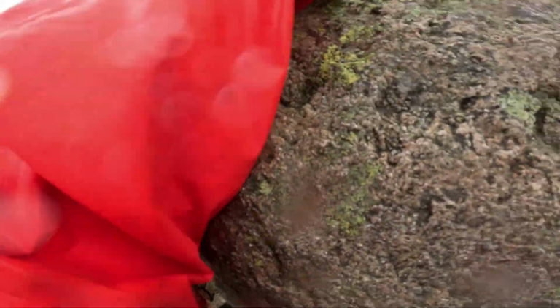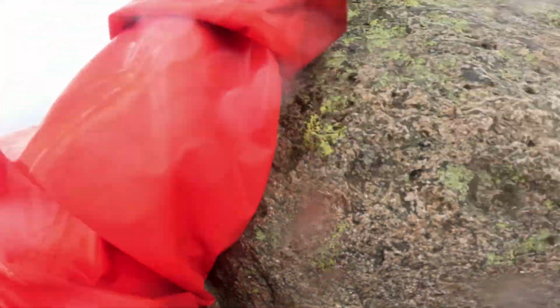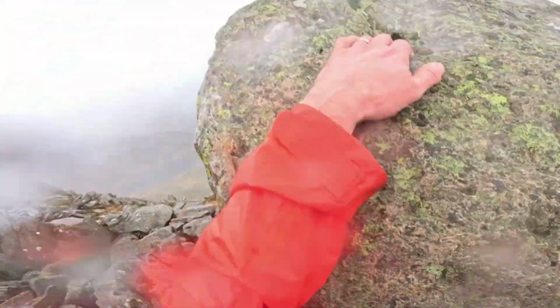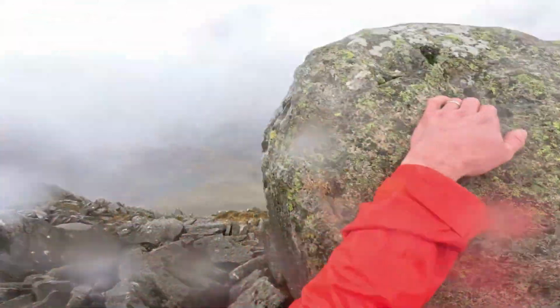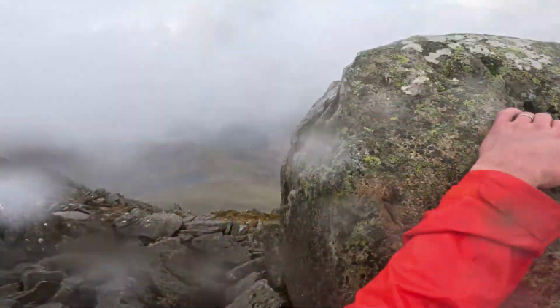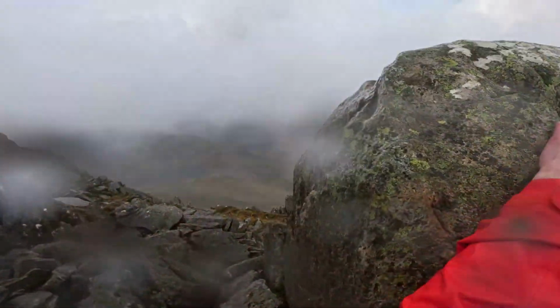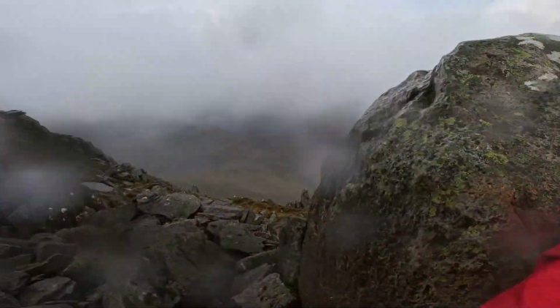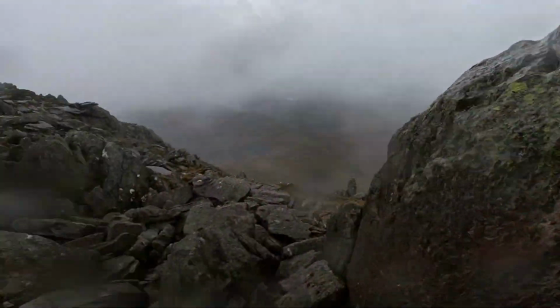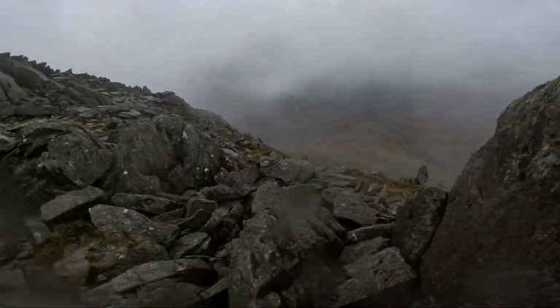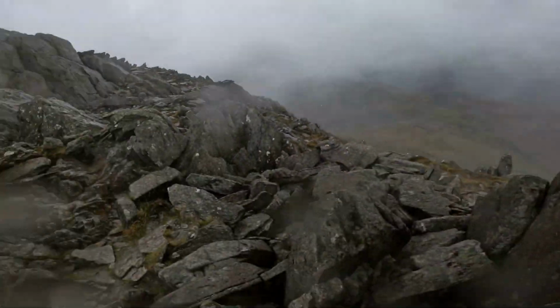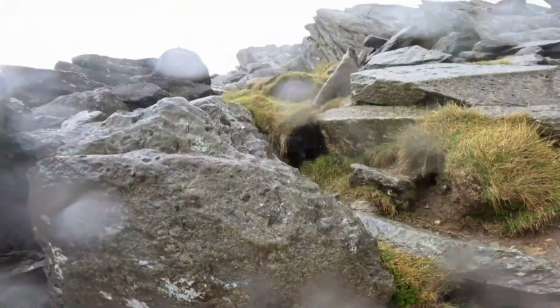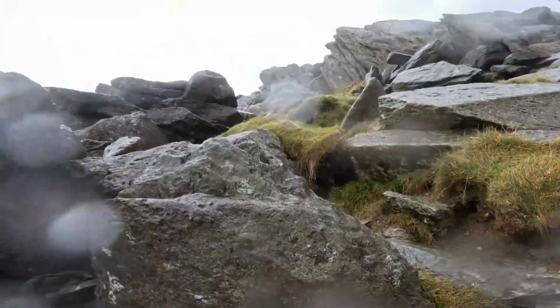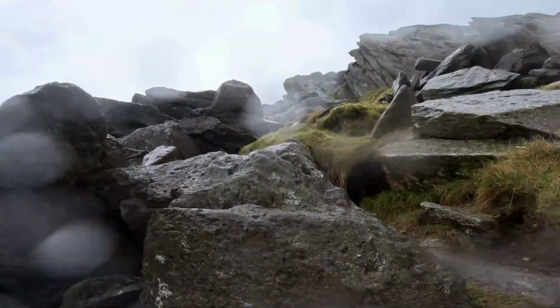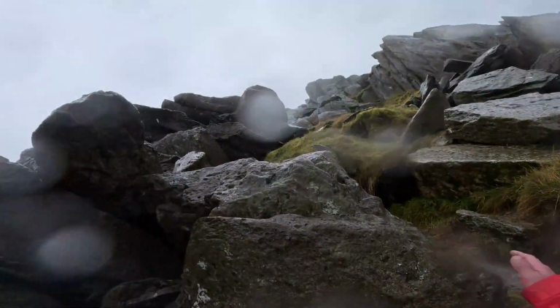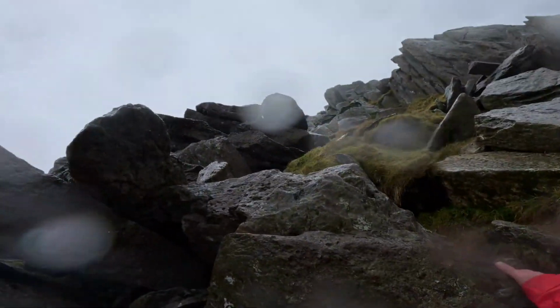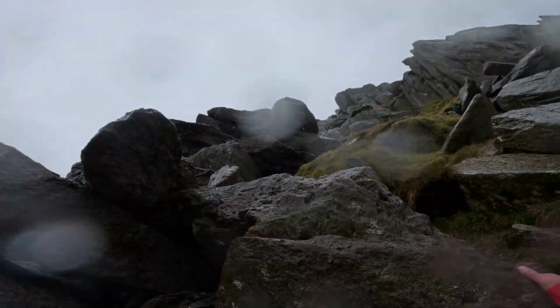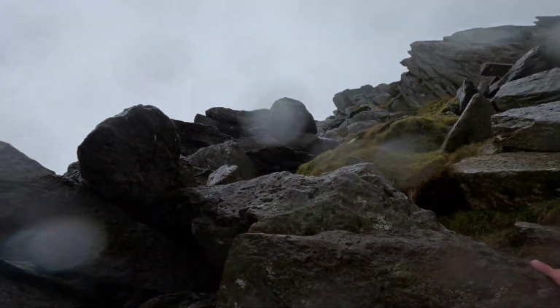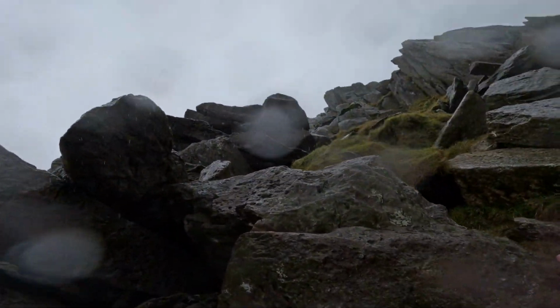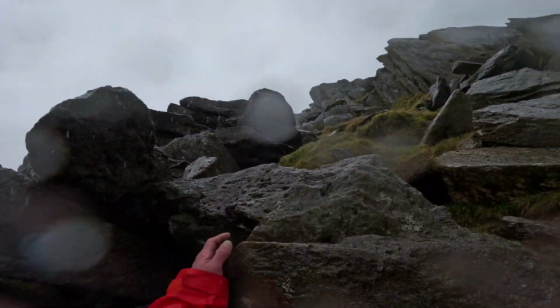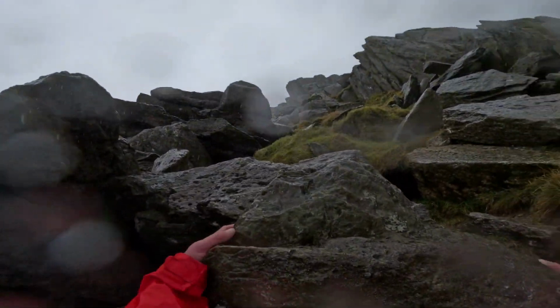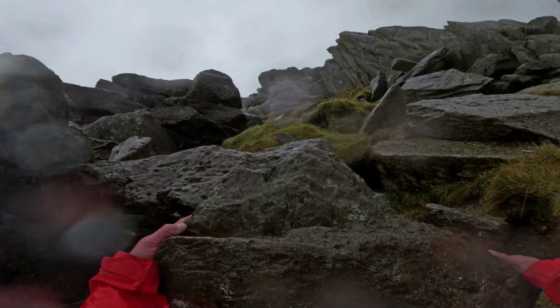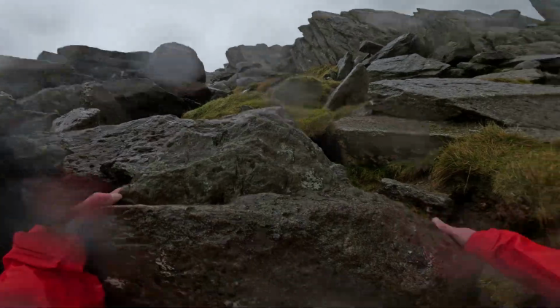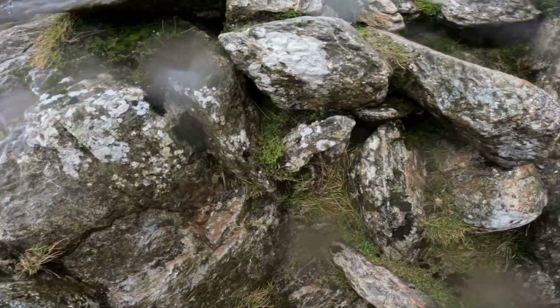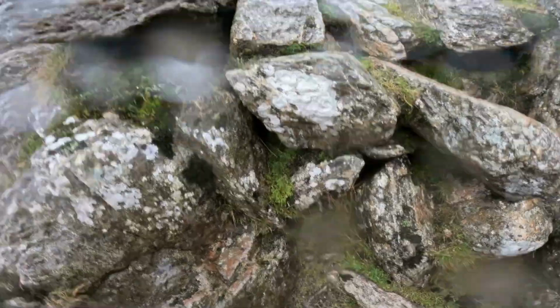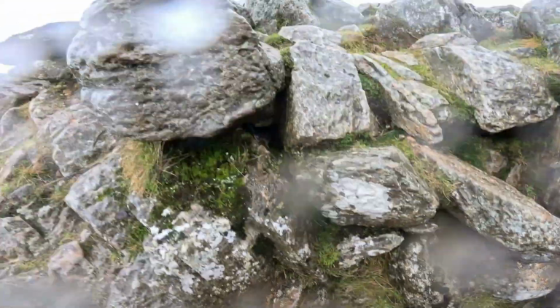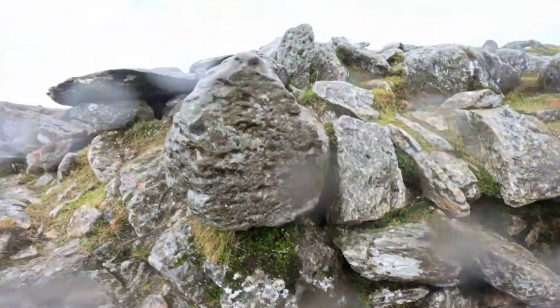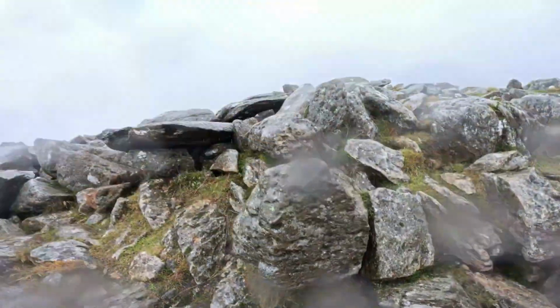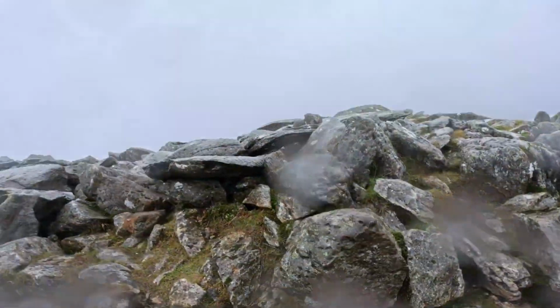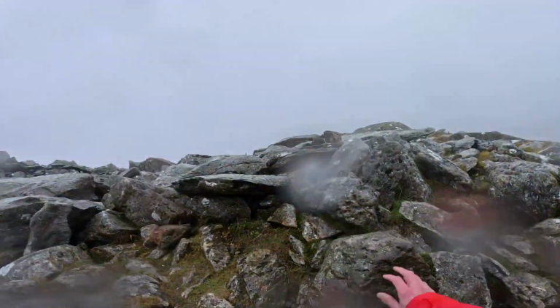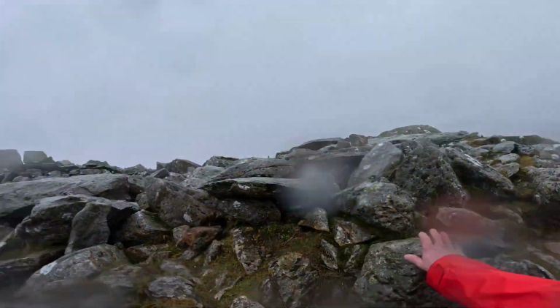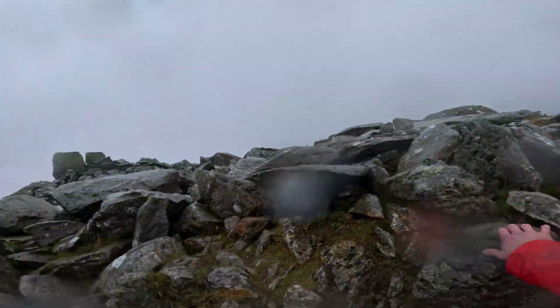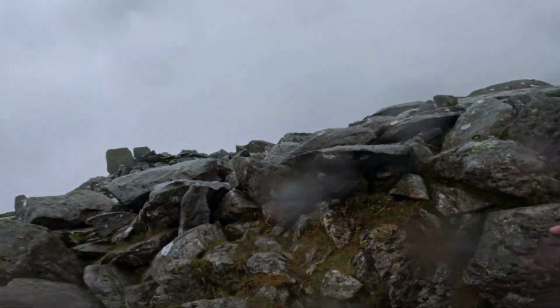But we will be returning to this scramble at the end of the month, and hopefully in better conditions.